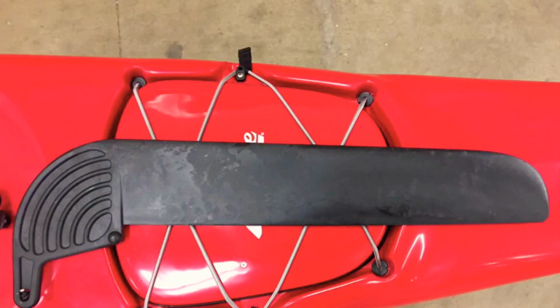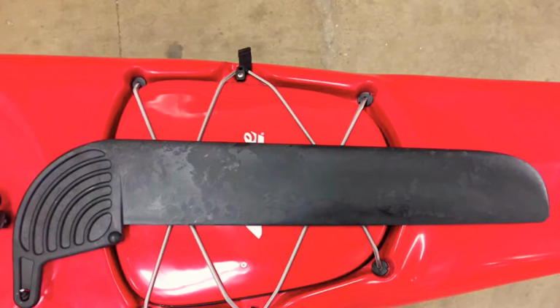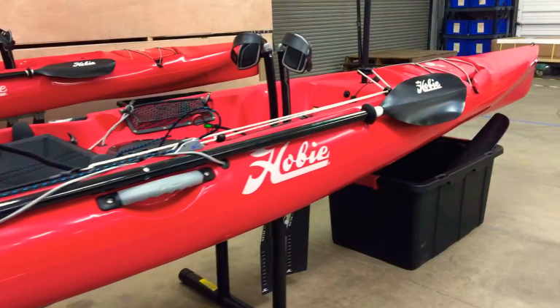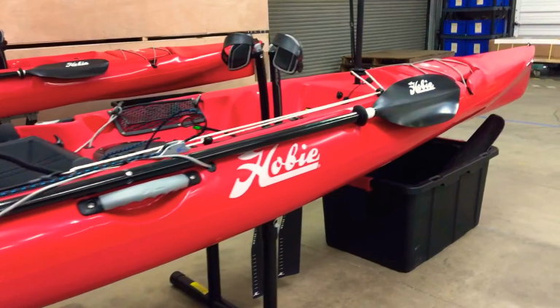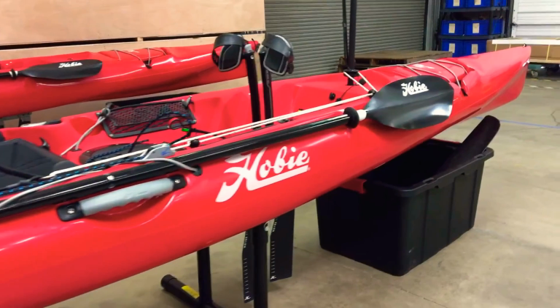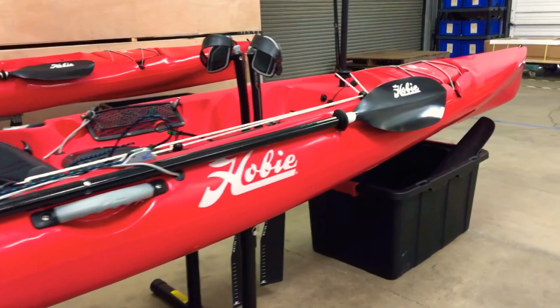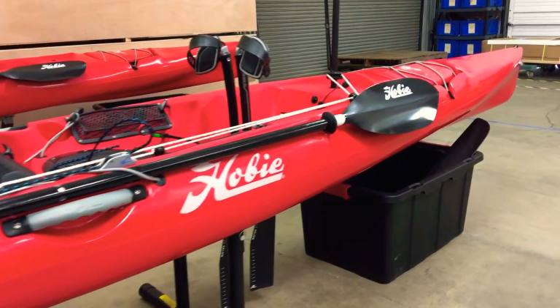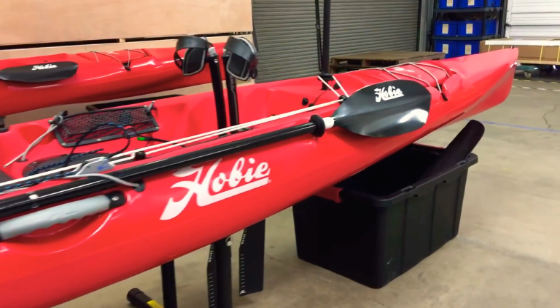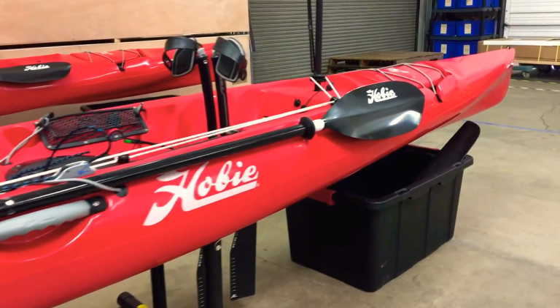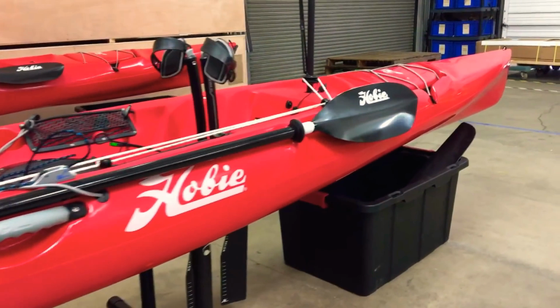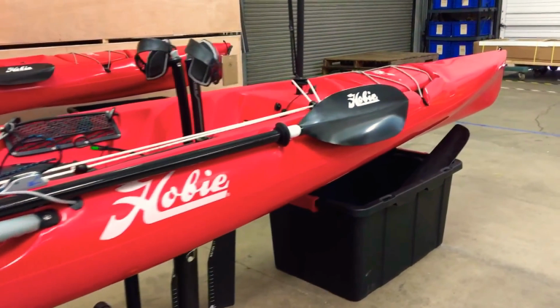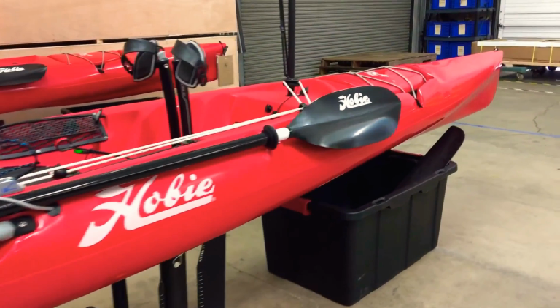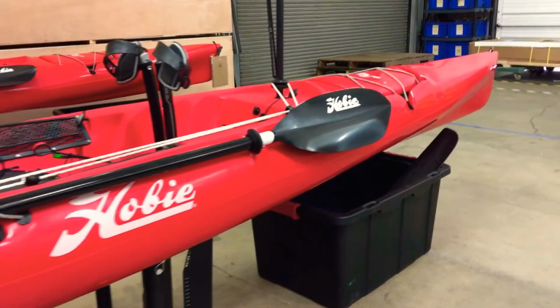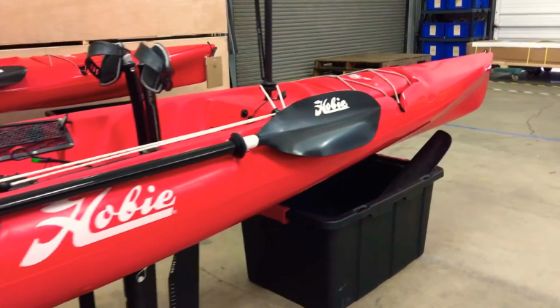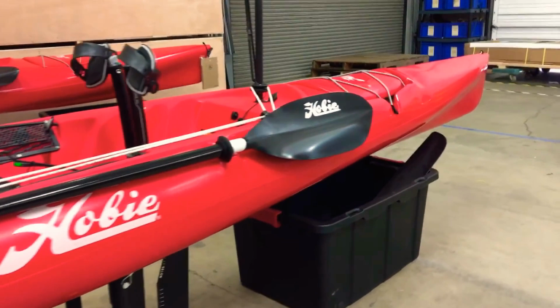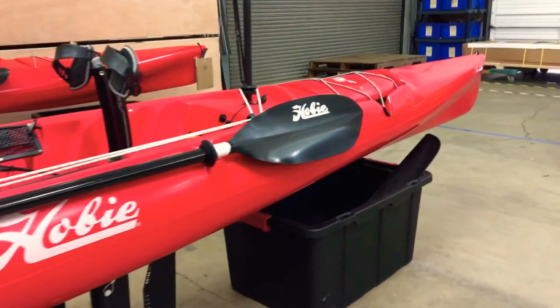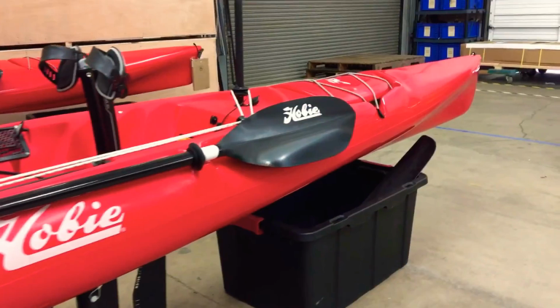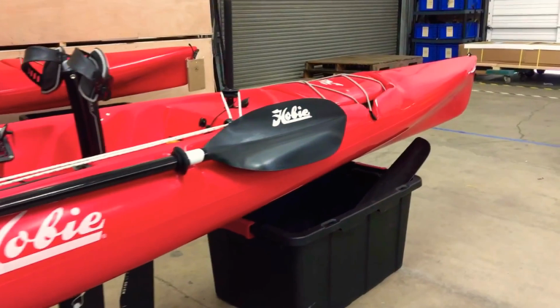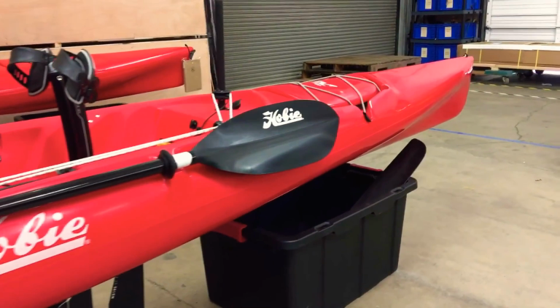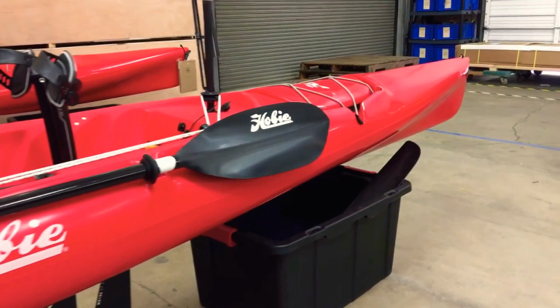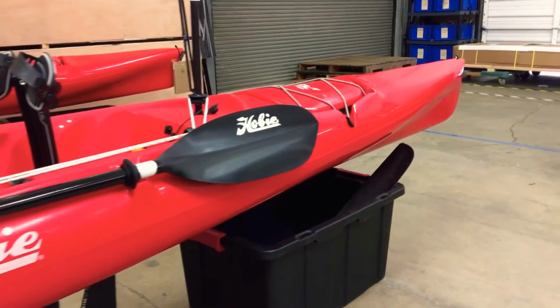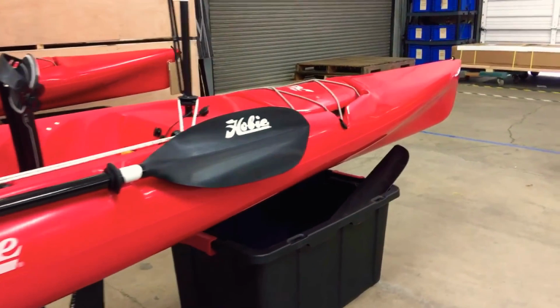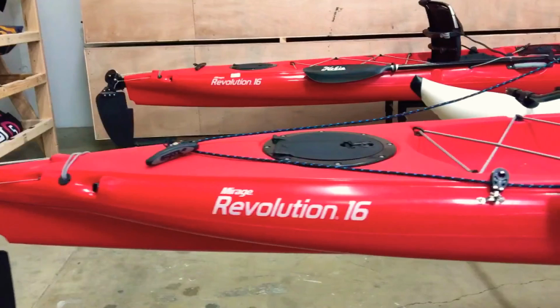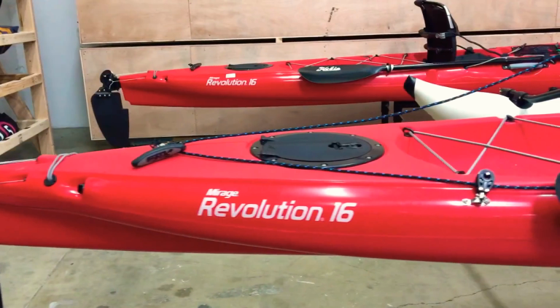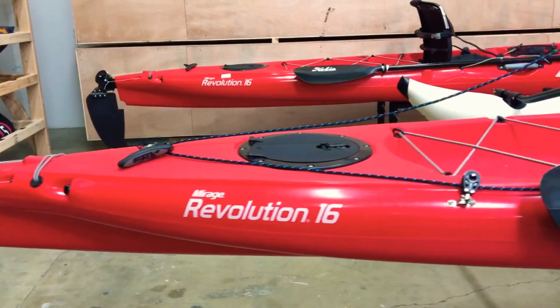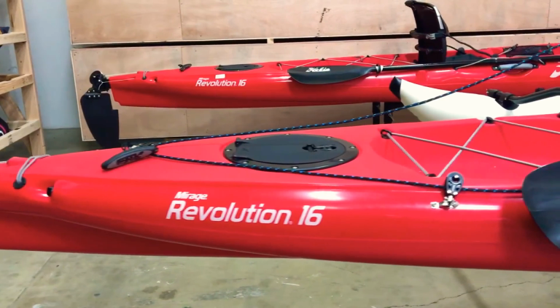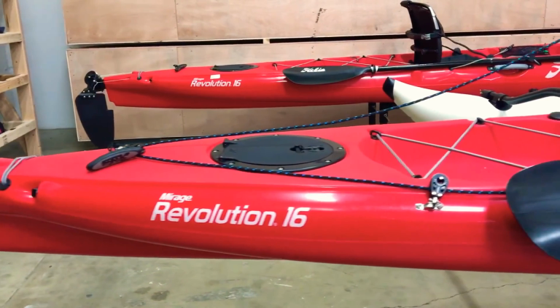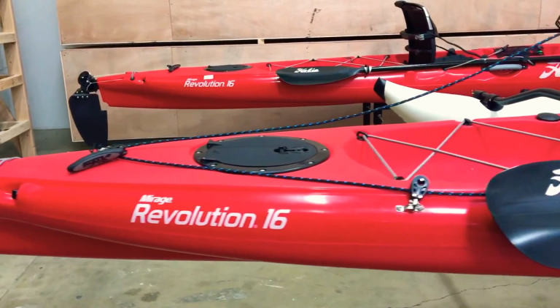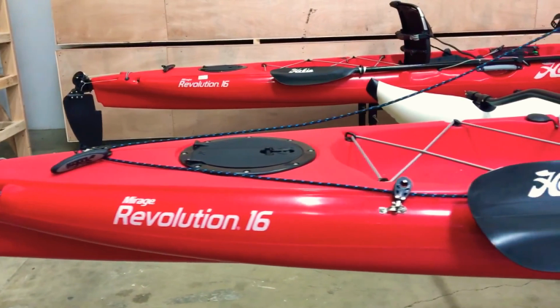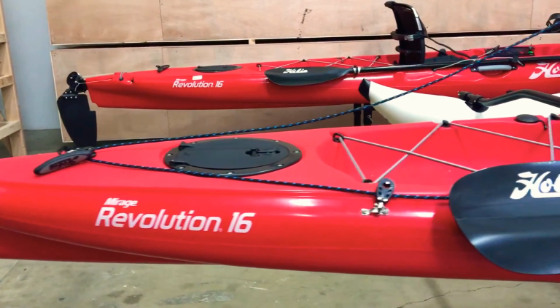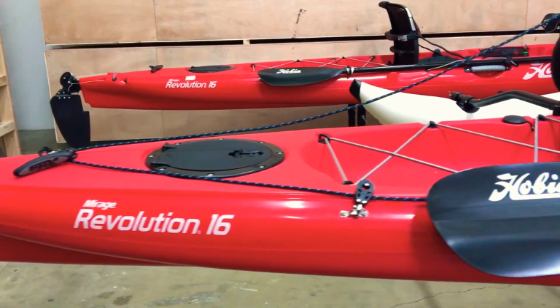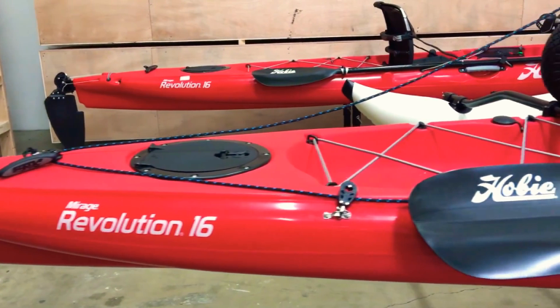And that's it. All that put together completes the West Coast Sailing custom sailing package for Hobie kayaks.